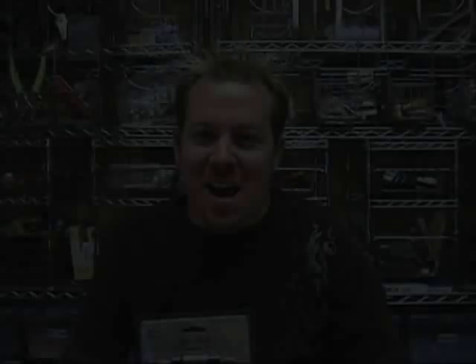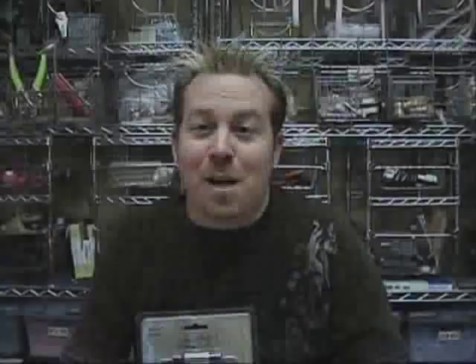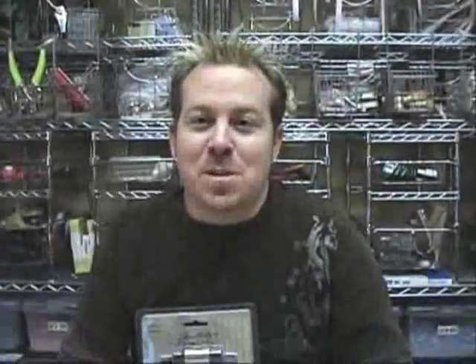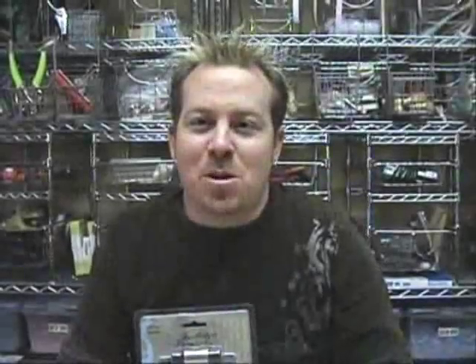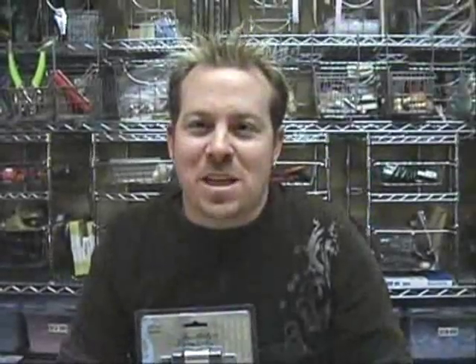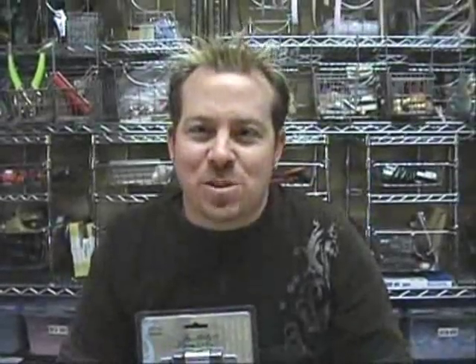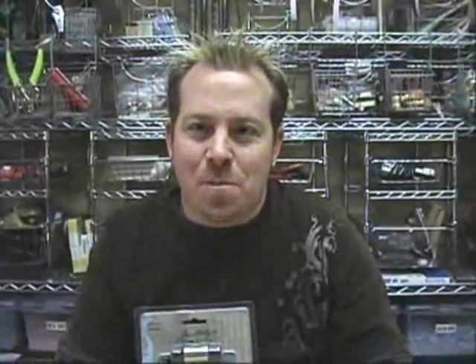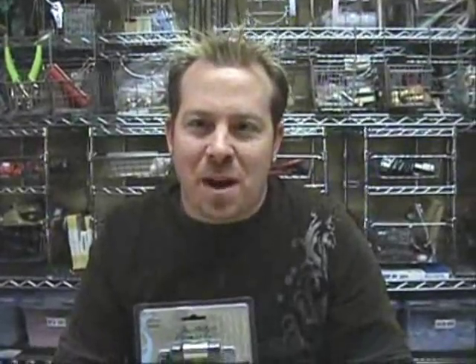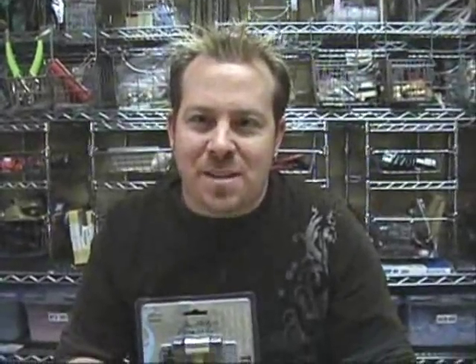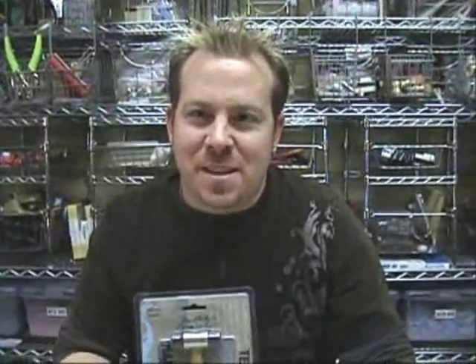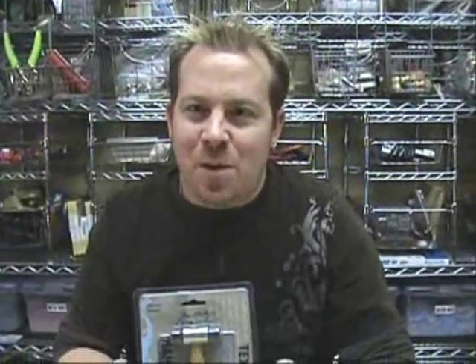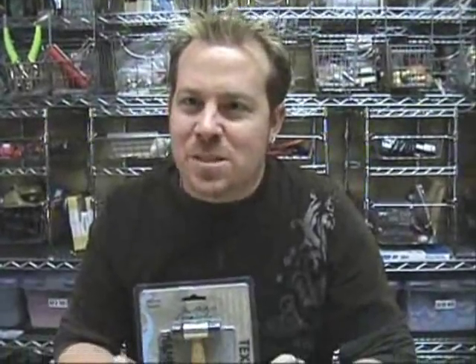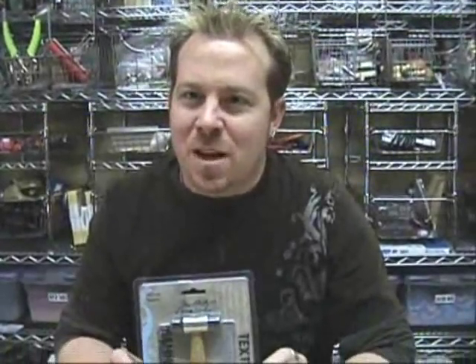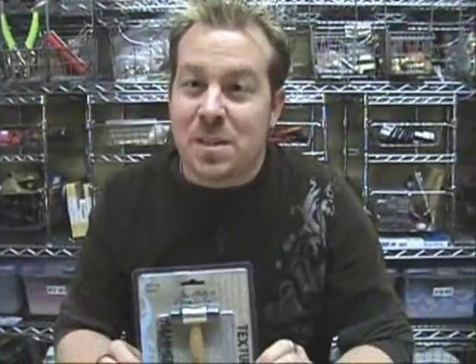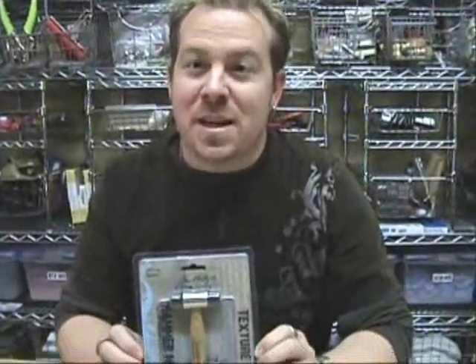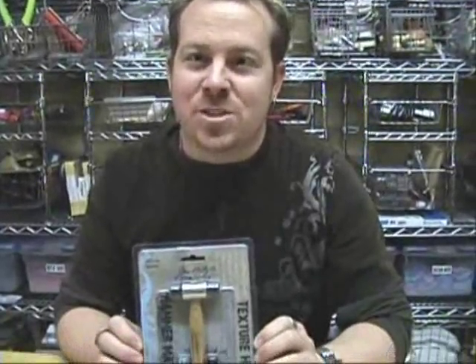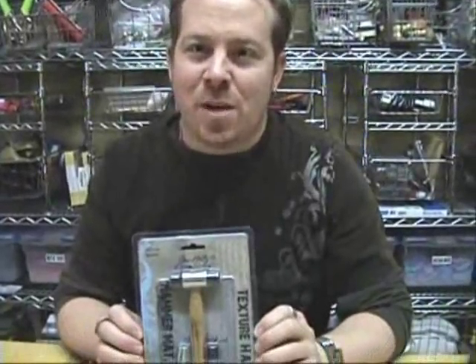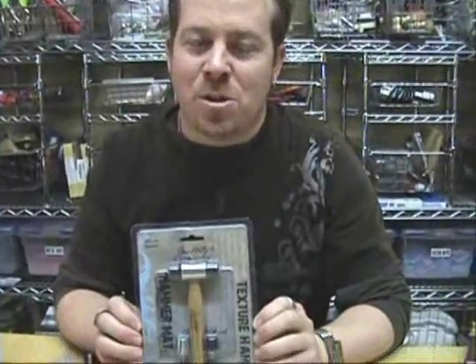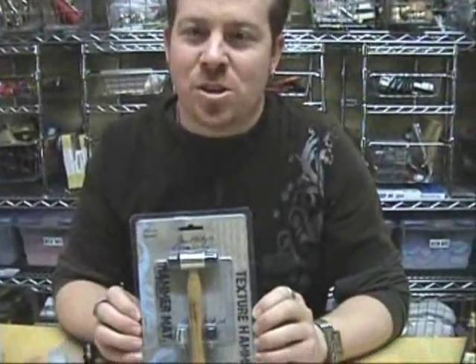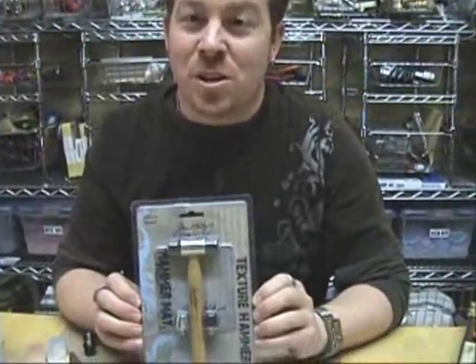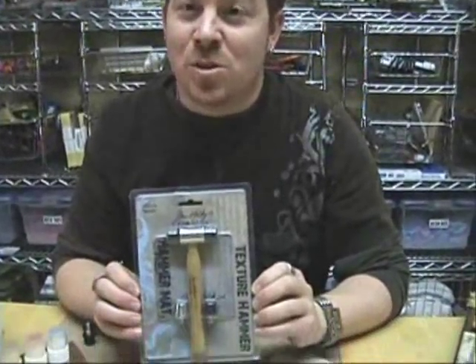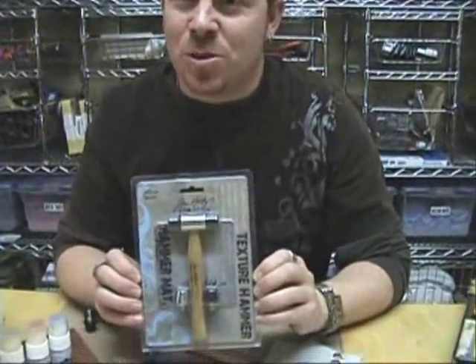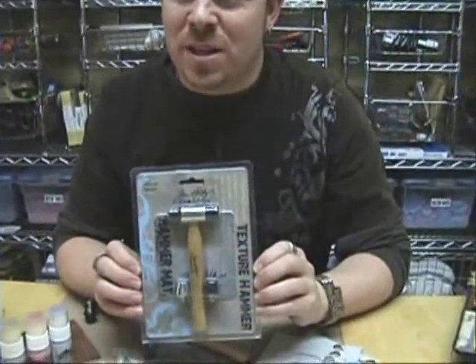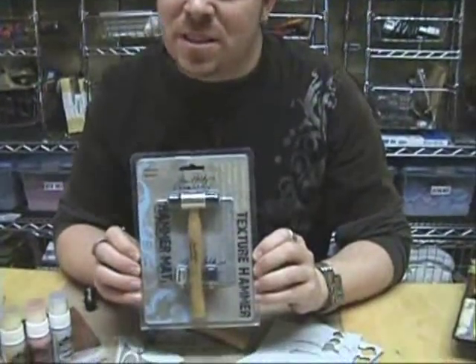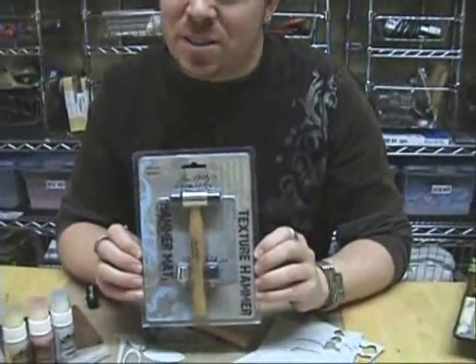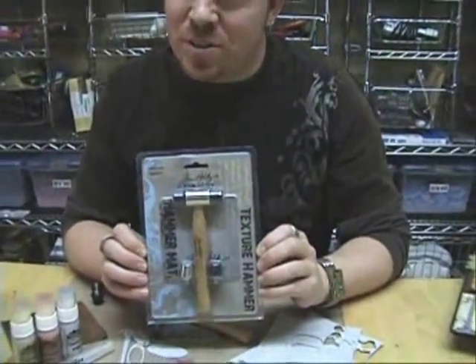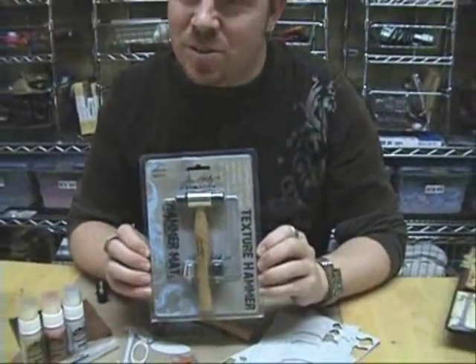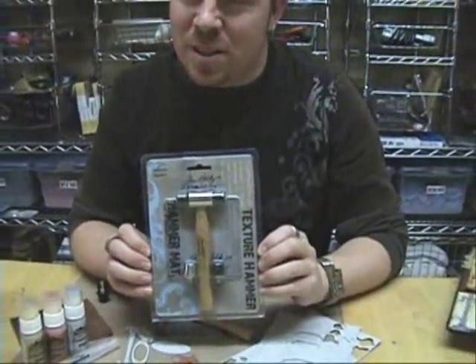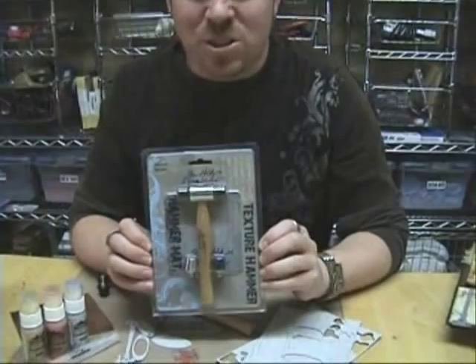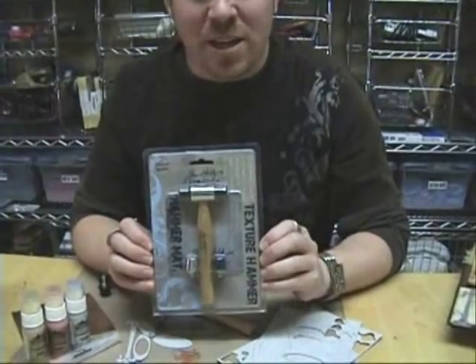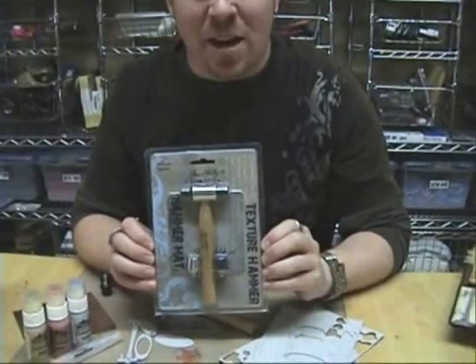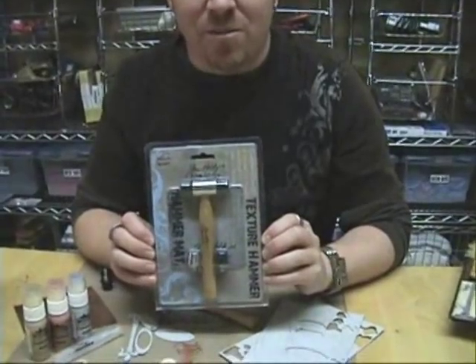Hey, I'm Tim Holtz. Thanks for stopping by. Today I want to talk about the texture hammer and show you the cool things it can do. Let's check it out.